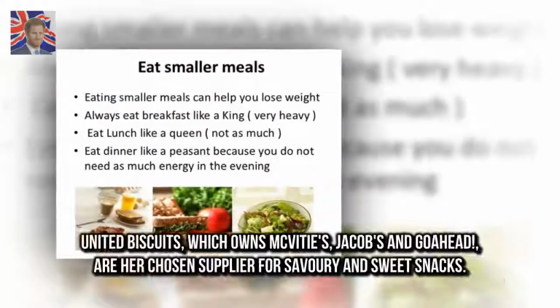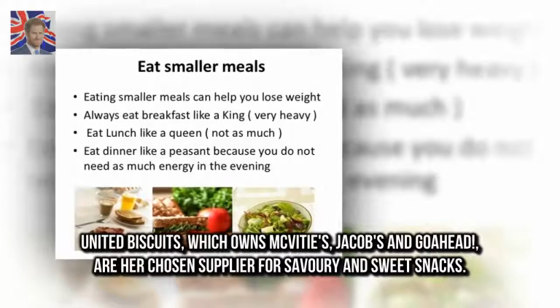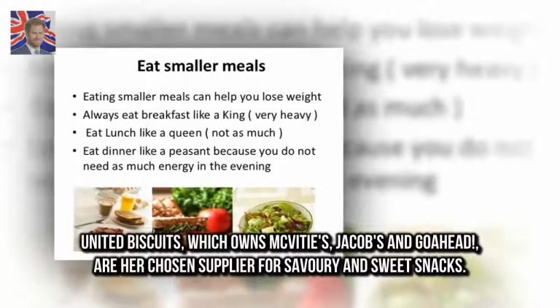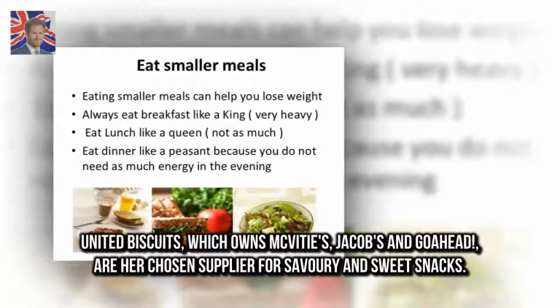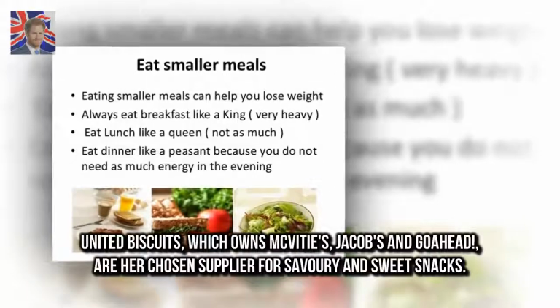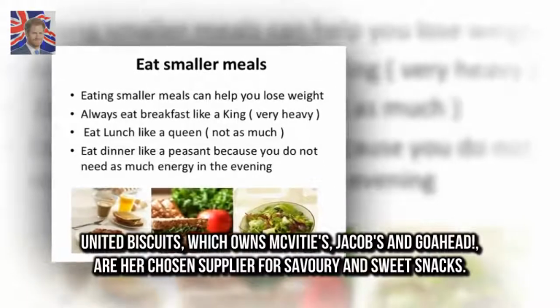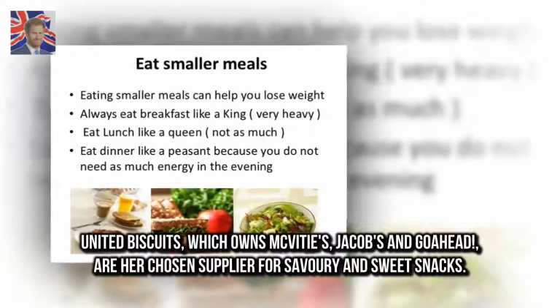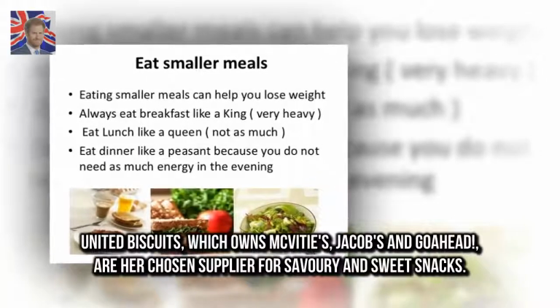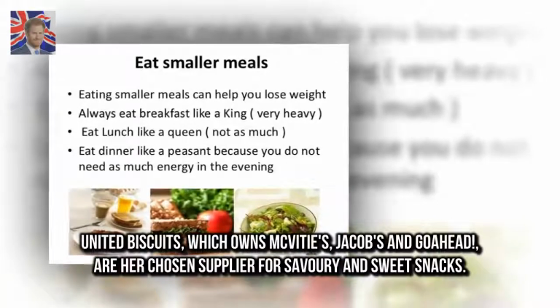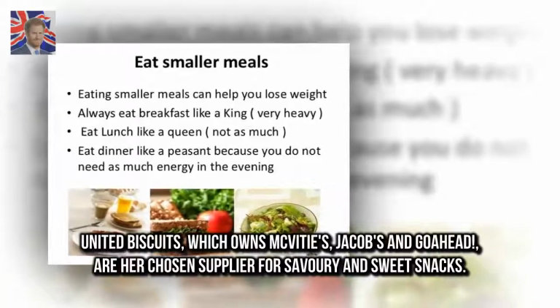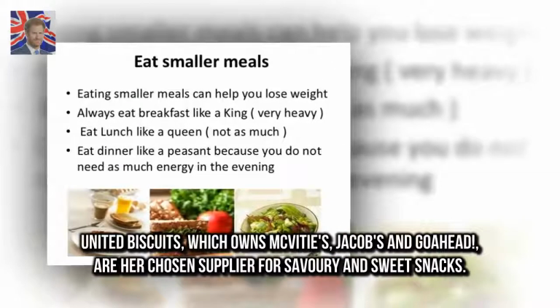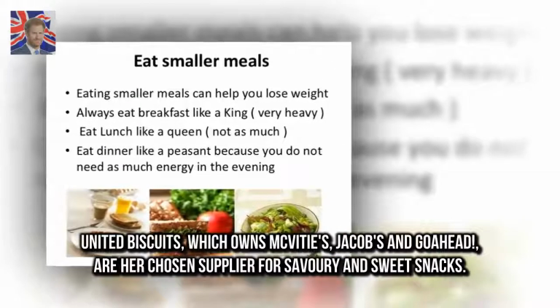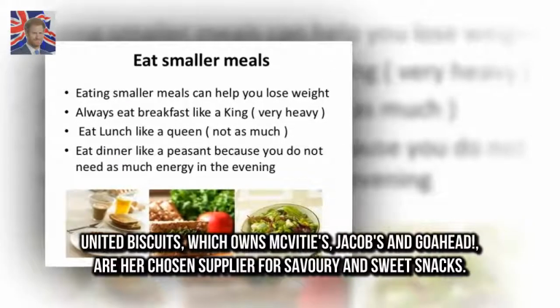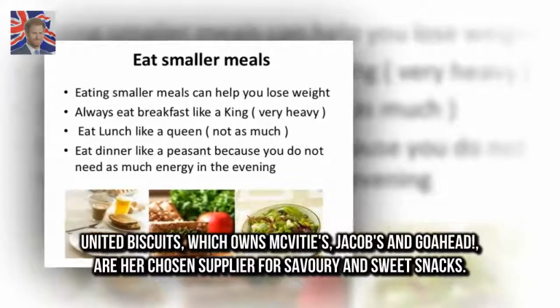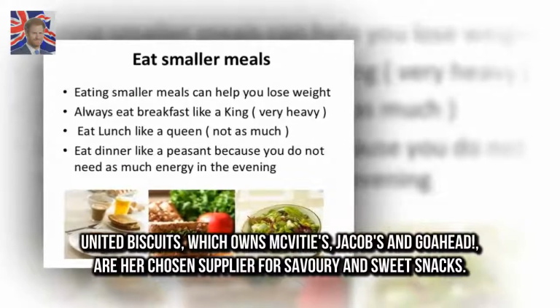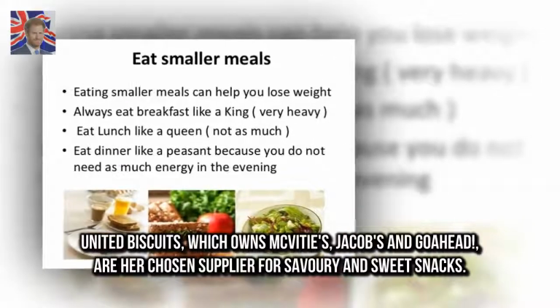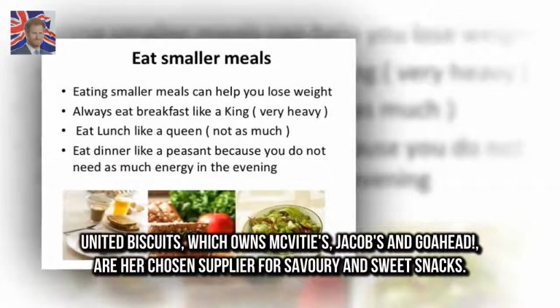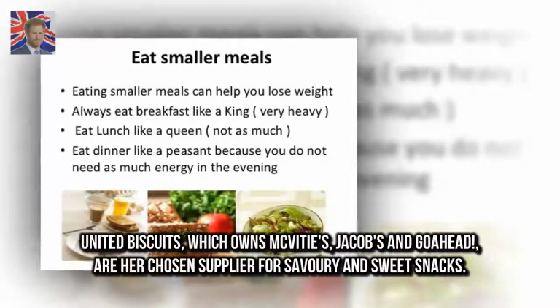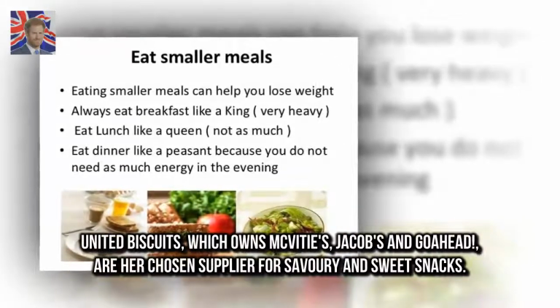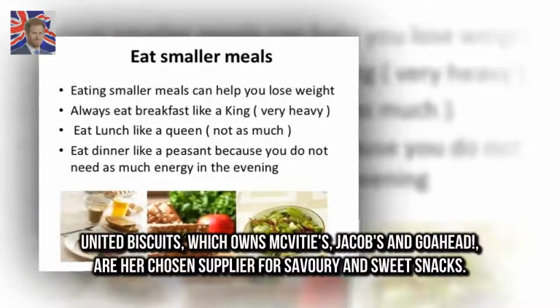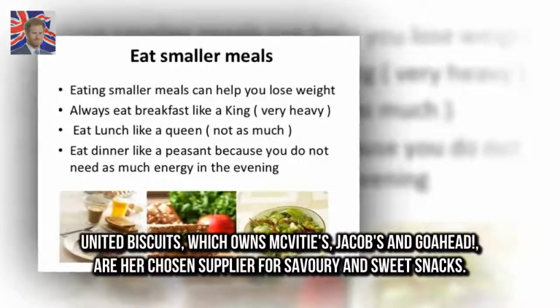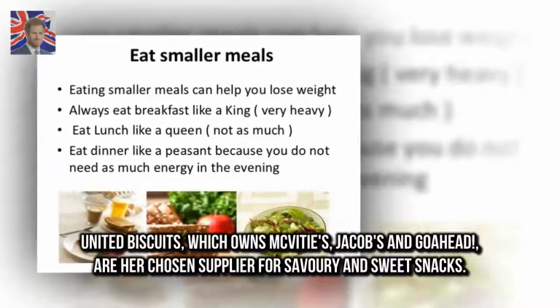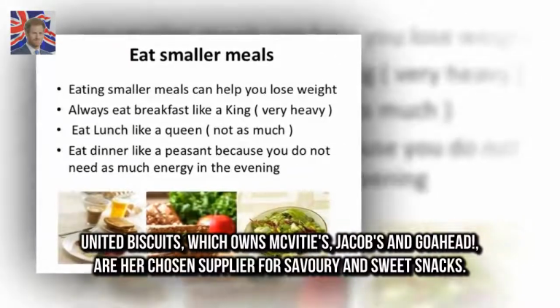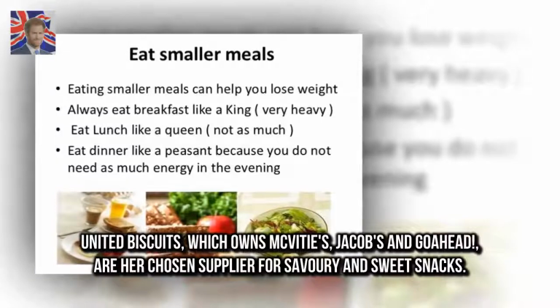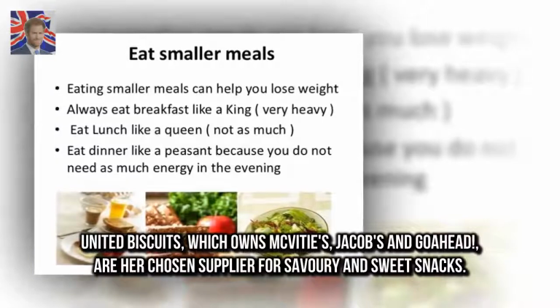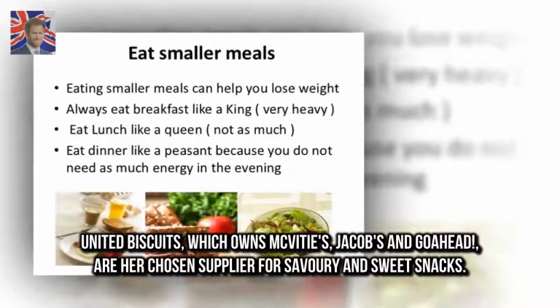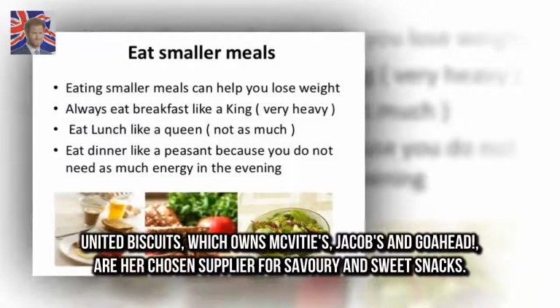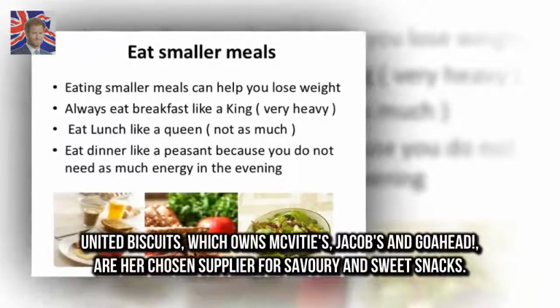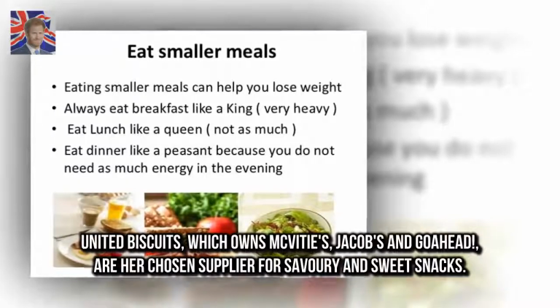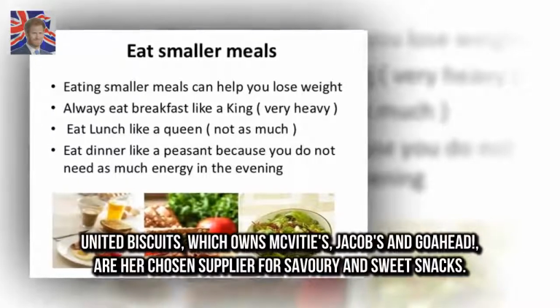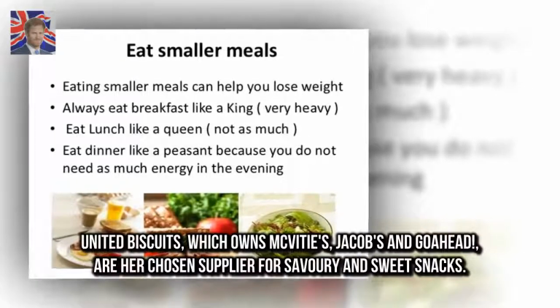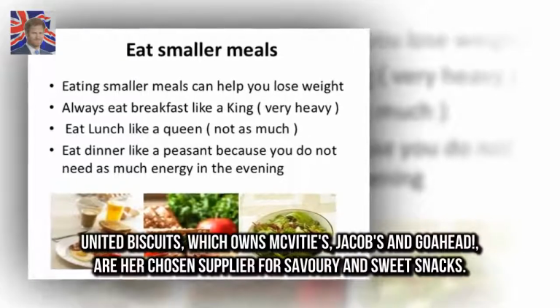United Biscuits, which owns McVitie's, Jacob's and Go Ahead, are her chosen supplier for savoury and sweet snacks.